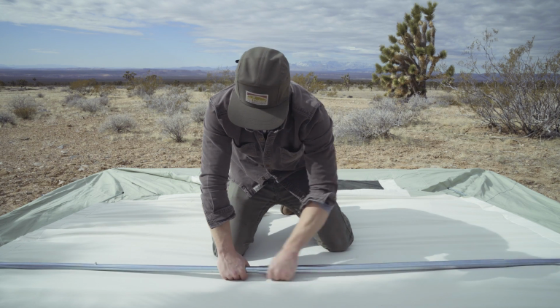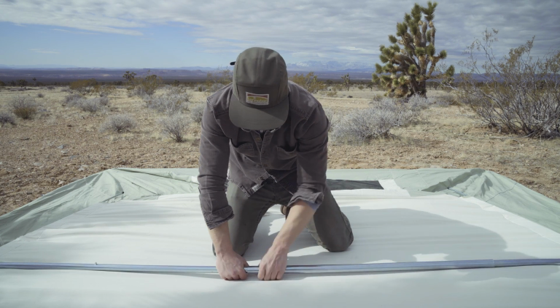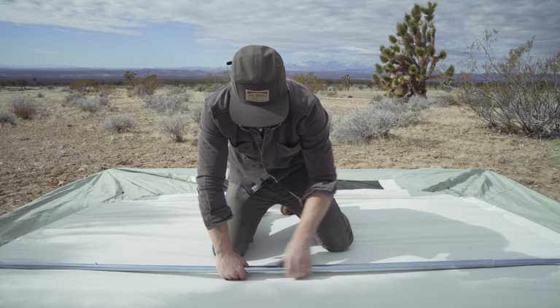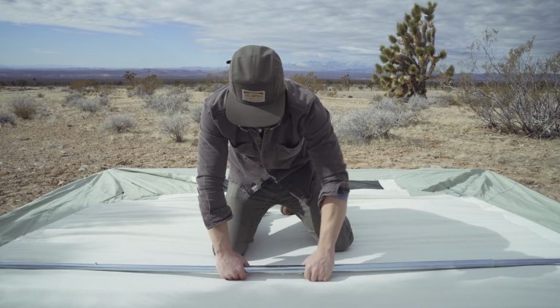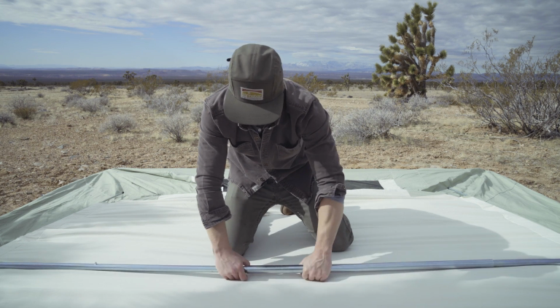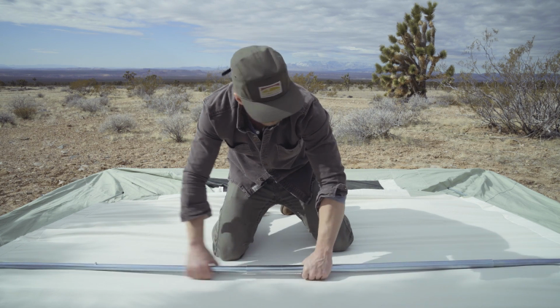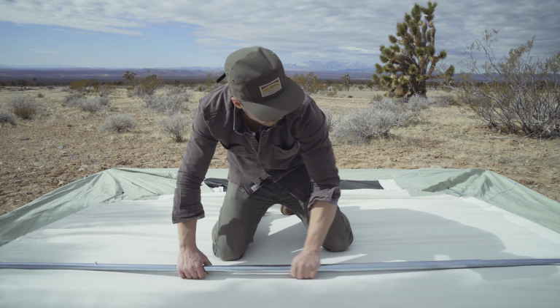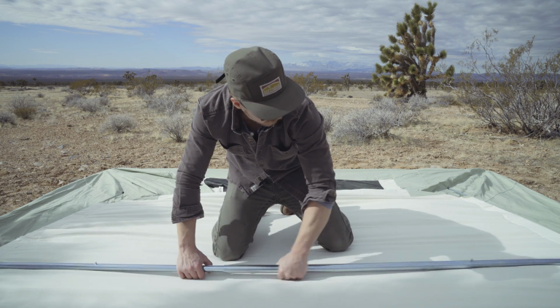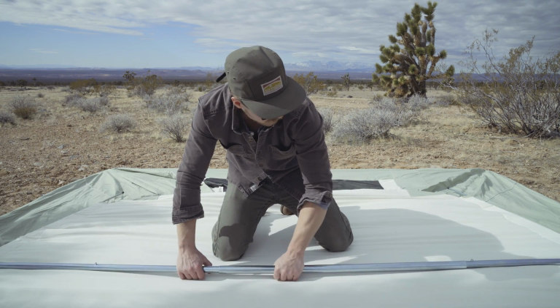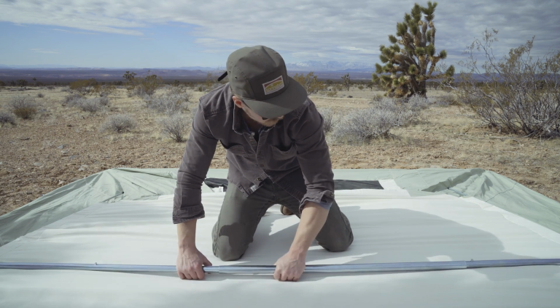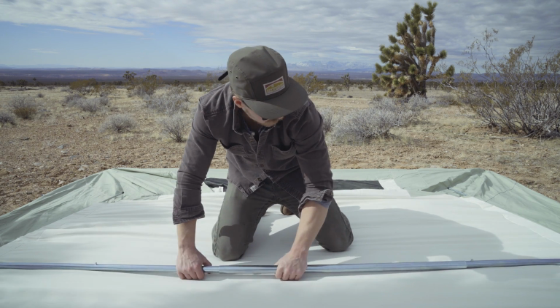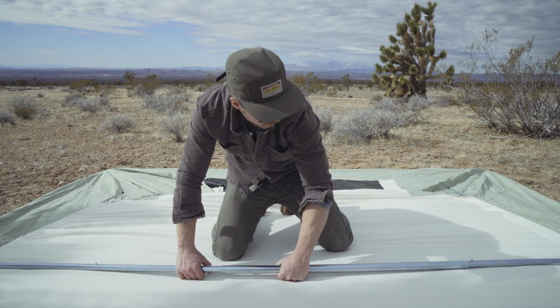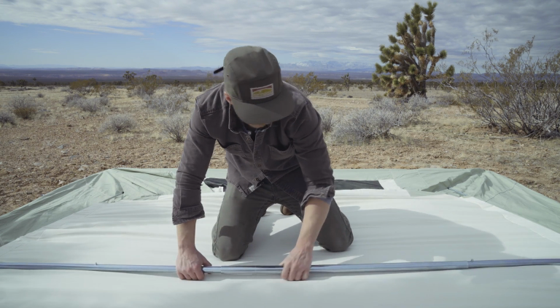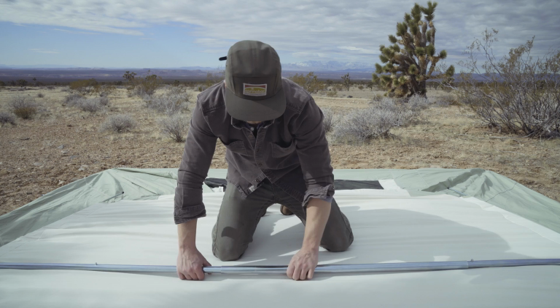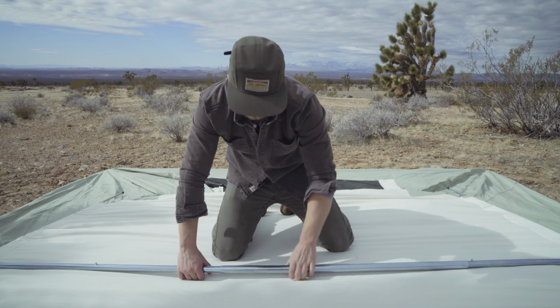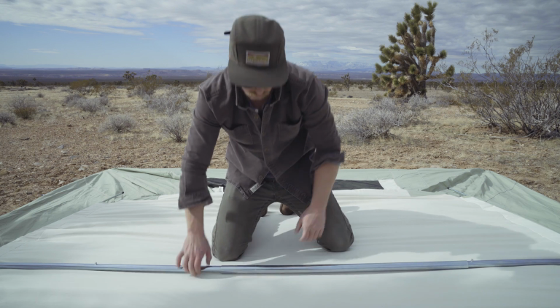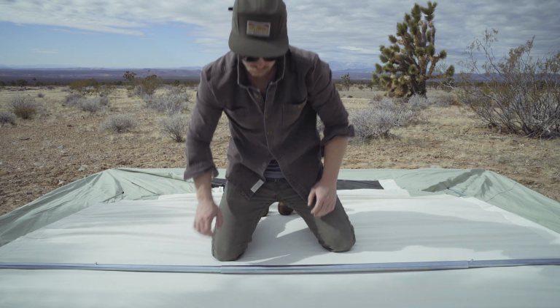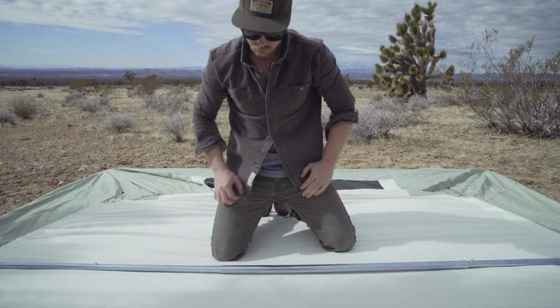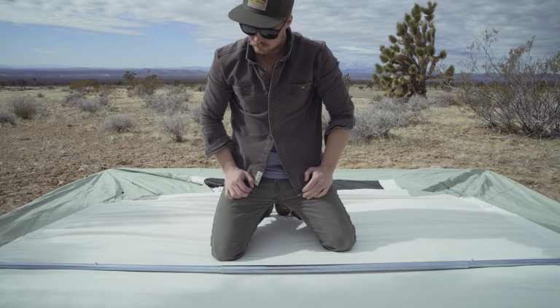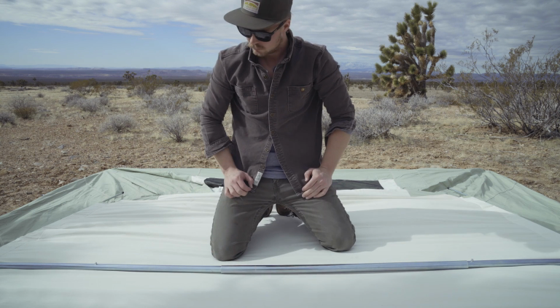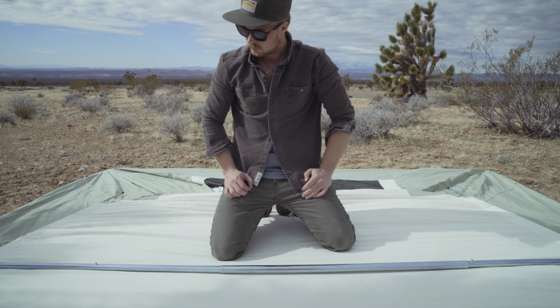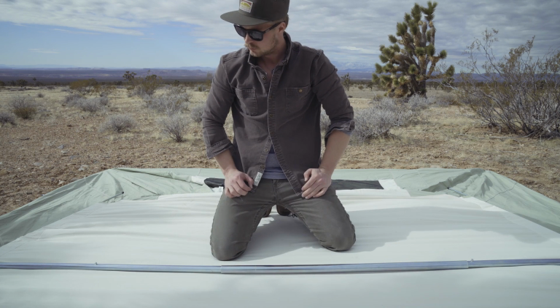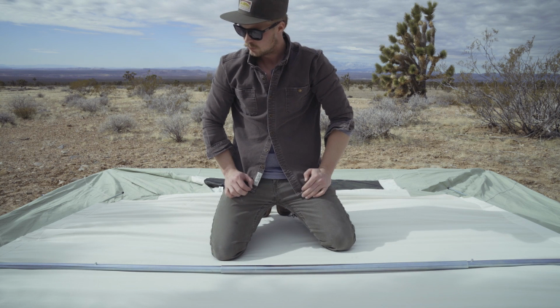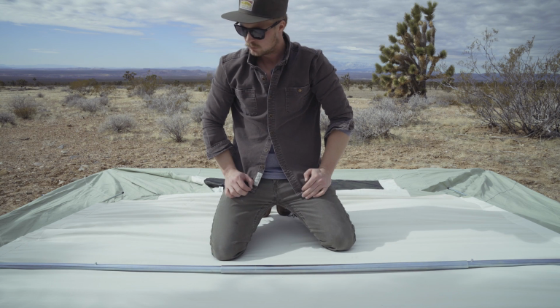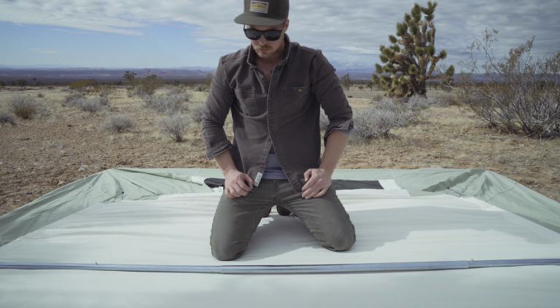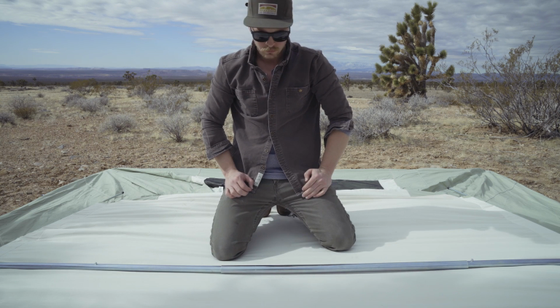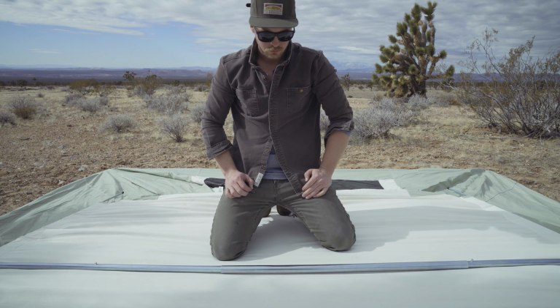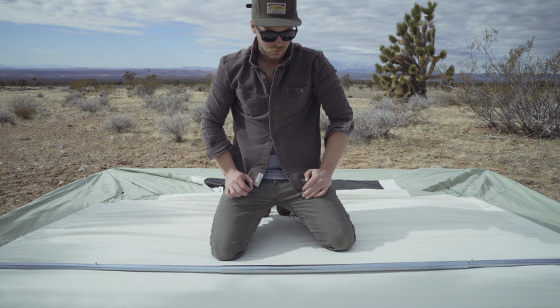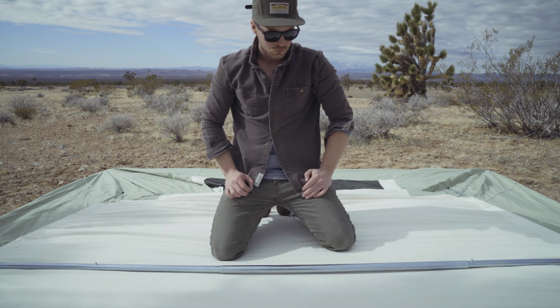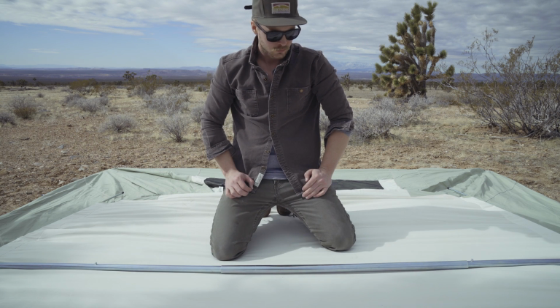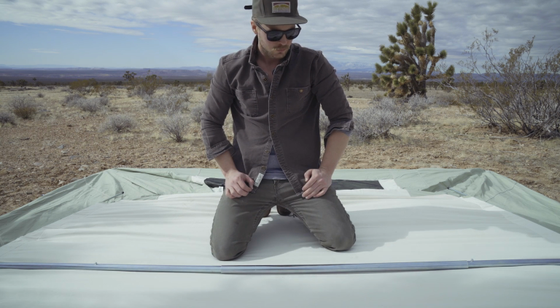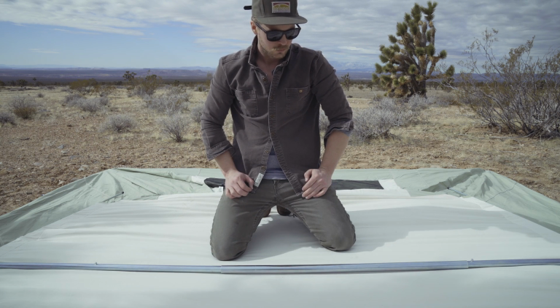Keep a firm grasp on the ridge pole and slide the sleeve over the tension screw until the sleeve is centered.